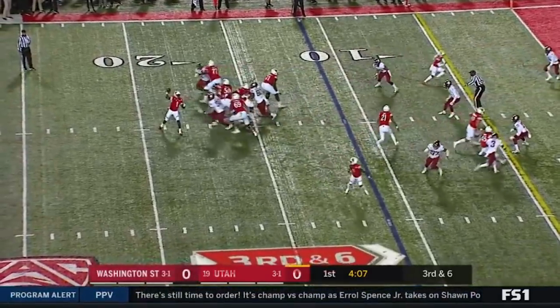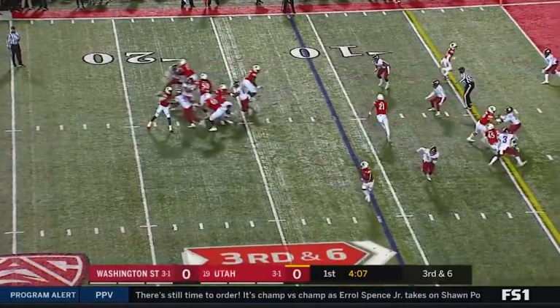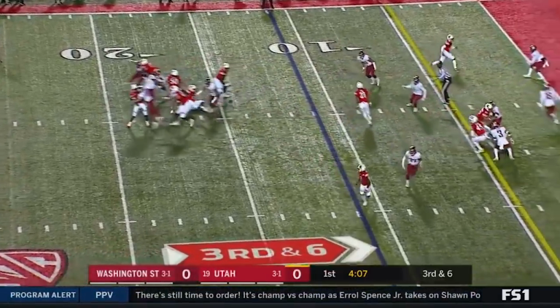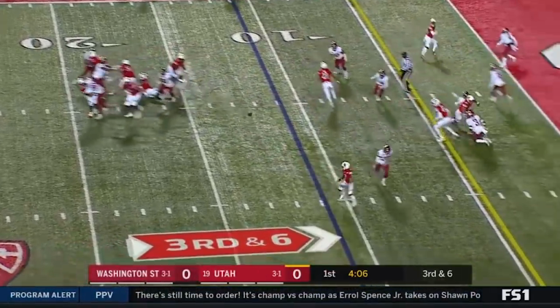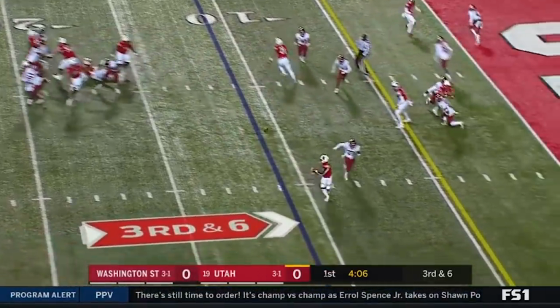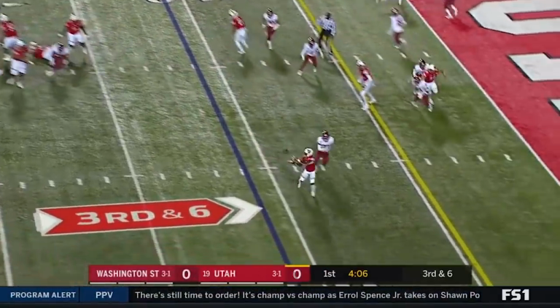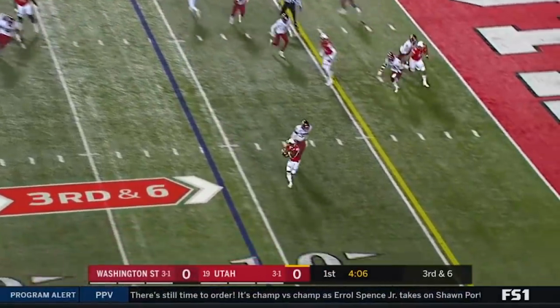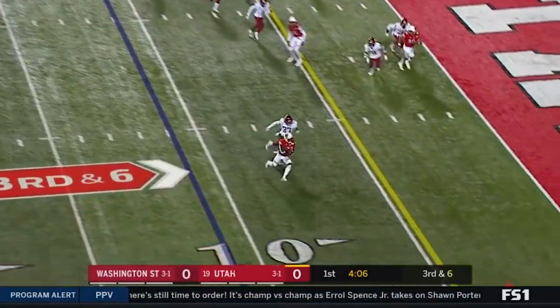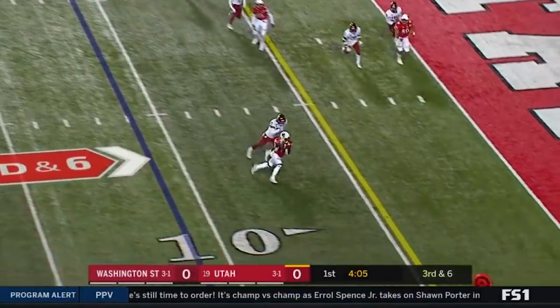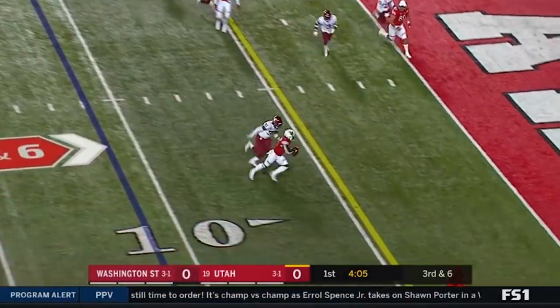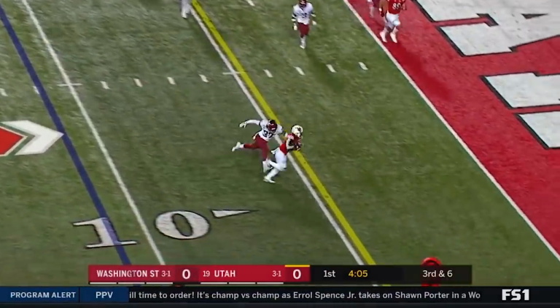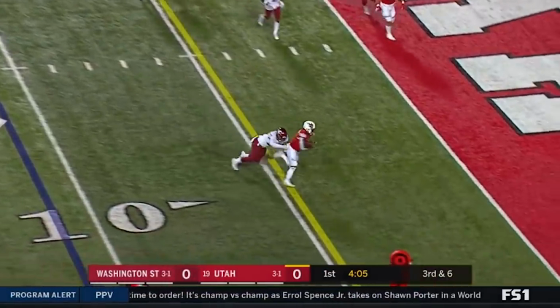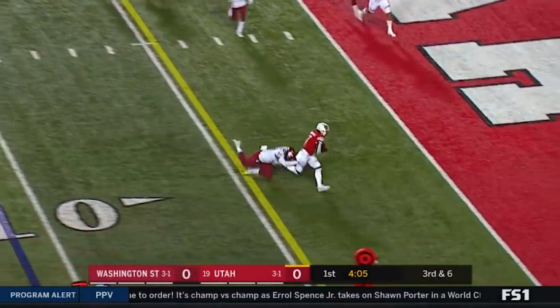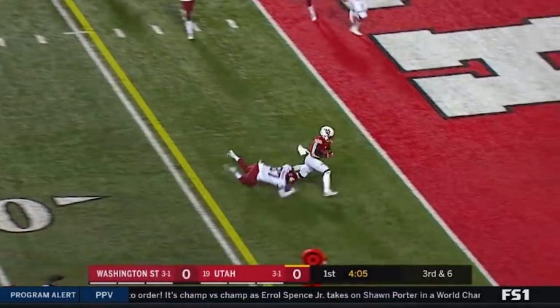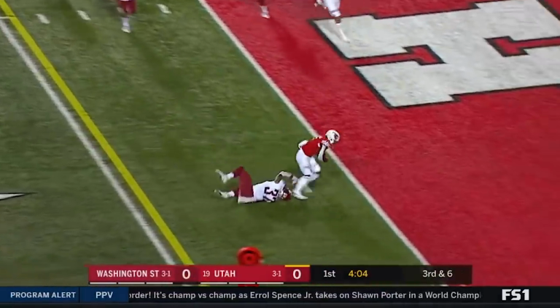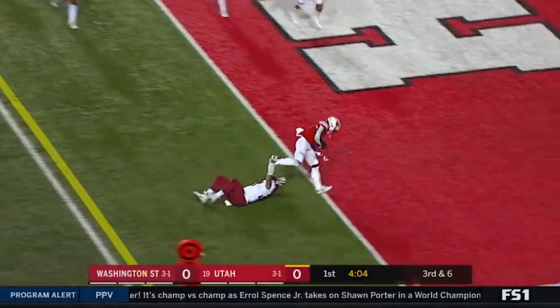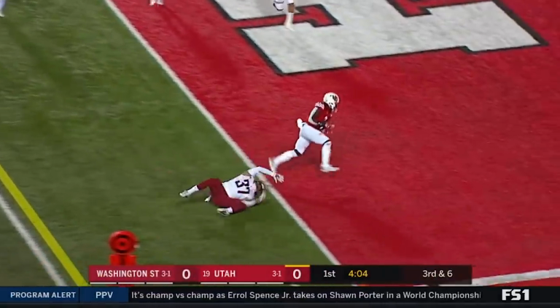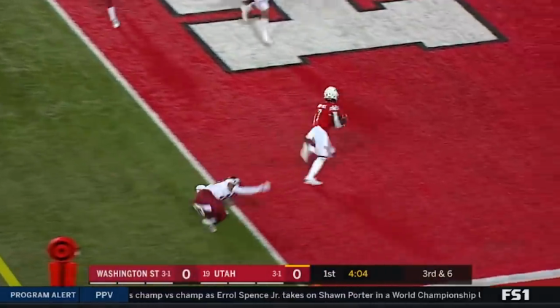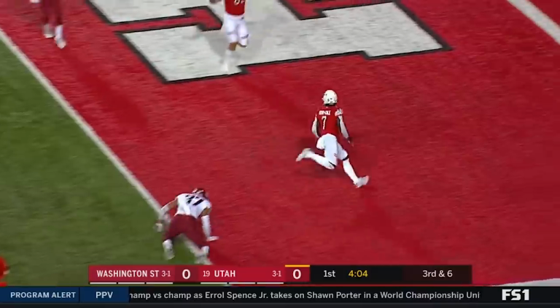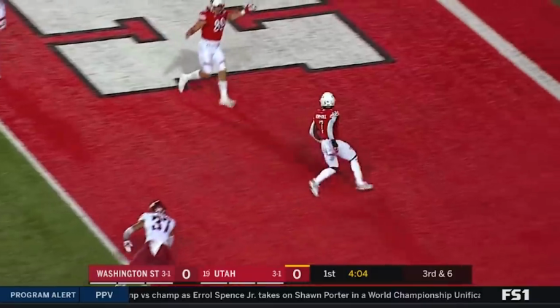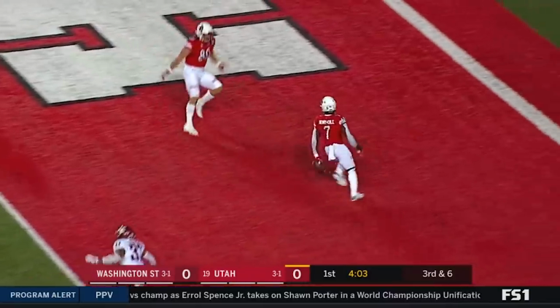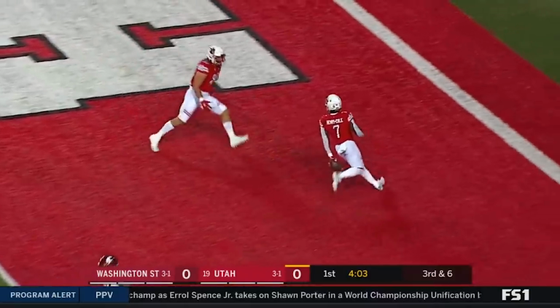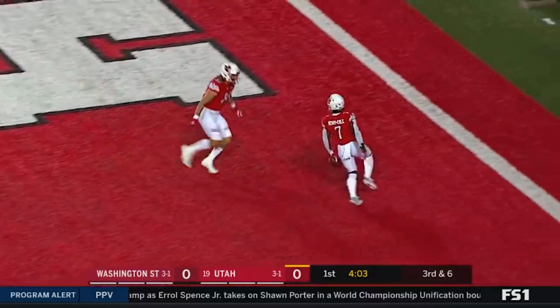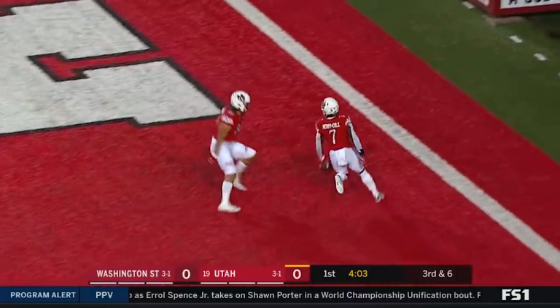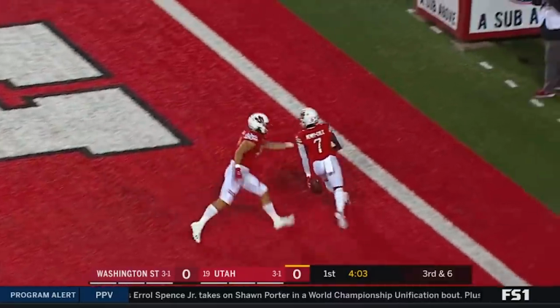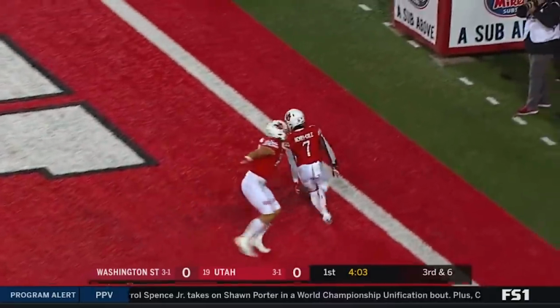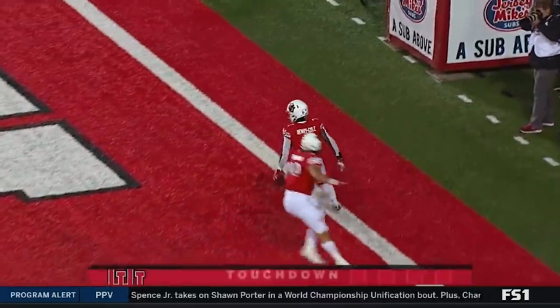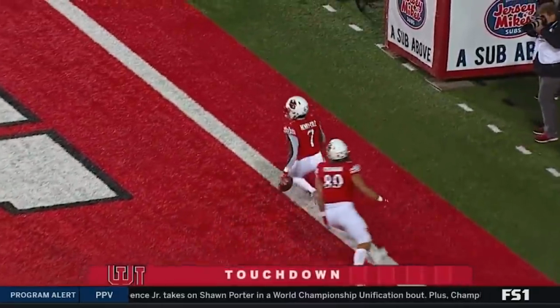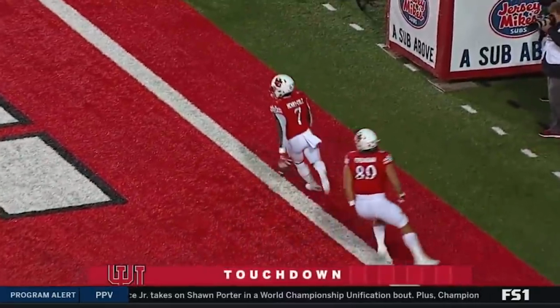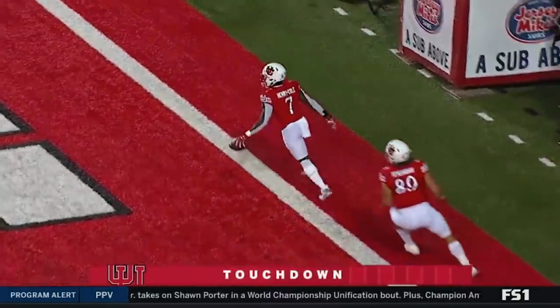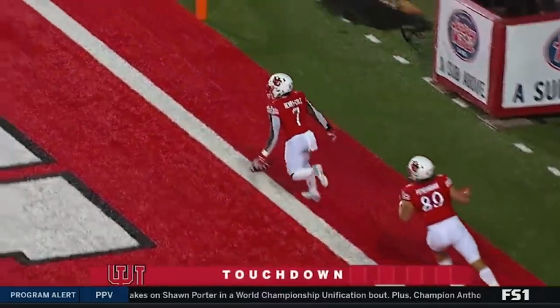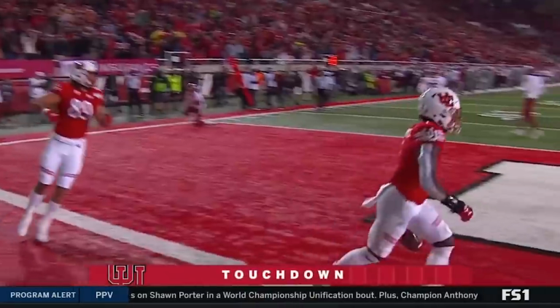Huntley to Henry Cole, to the end zone. Touchdown Utah!